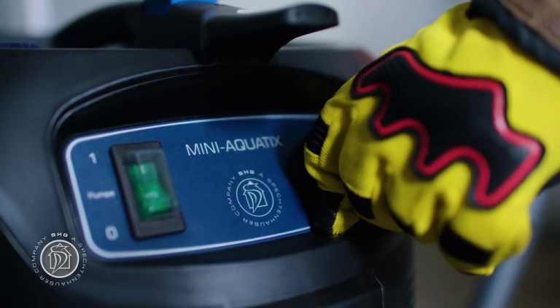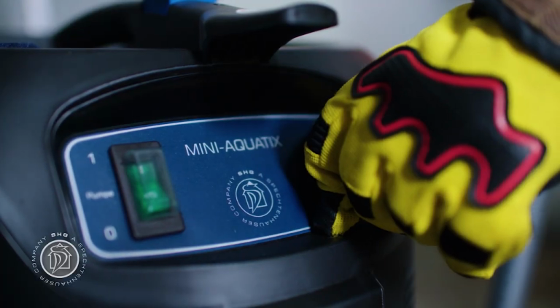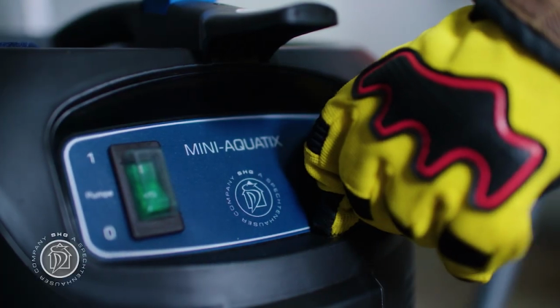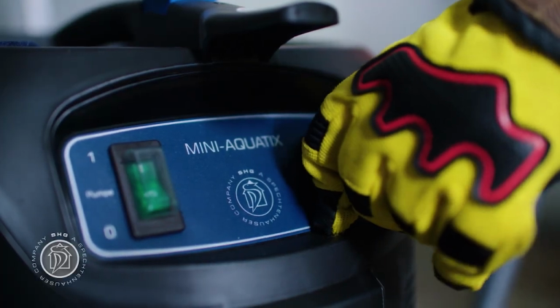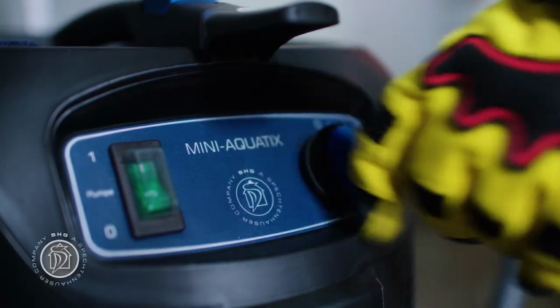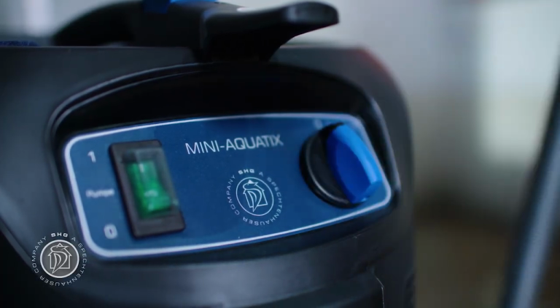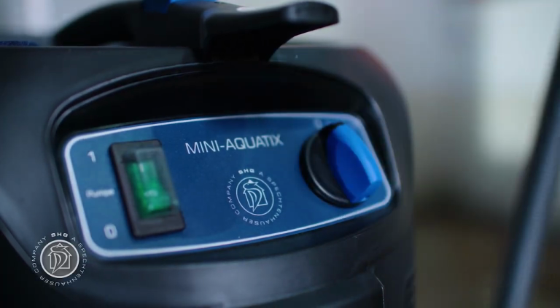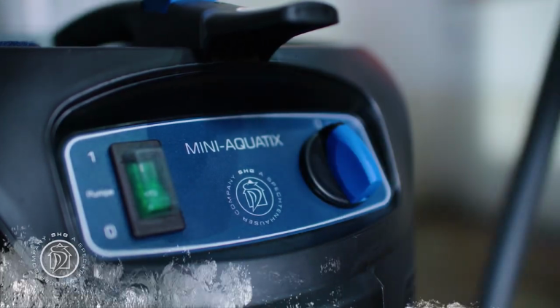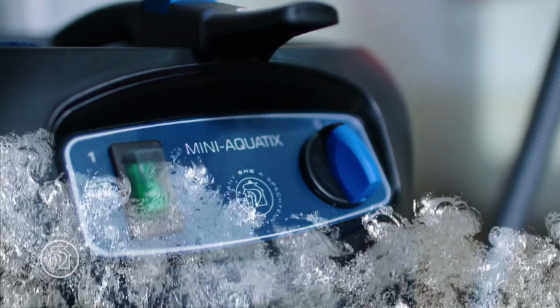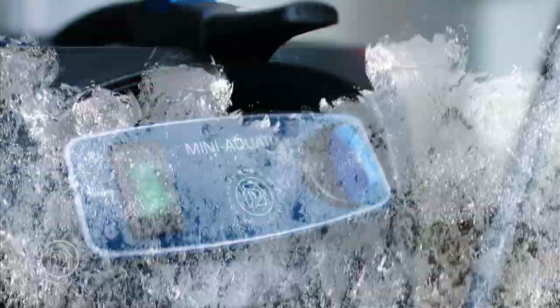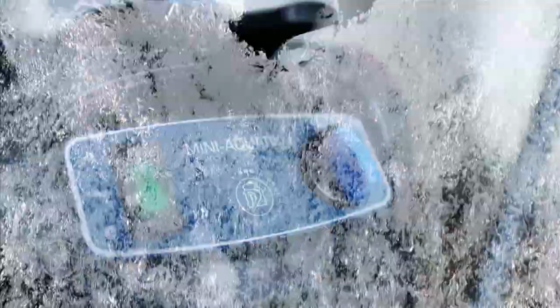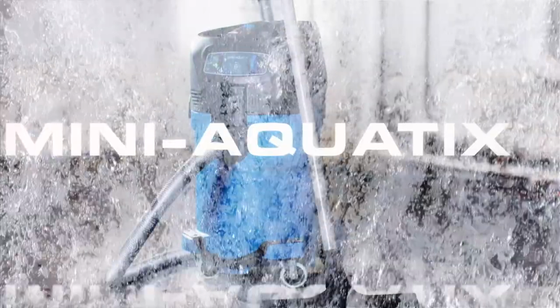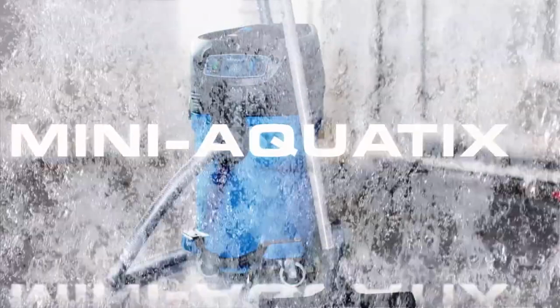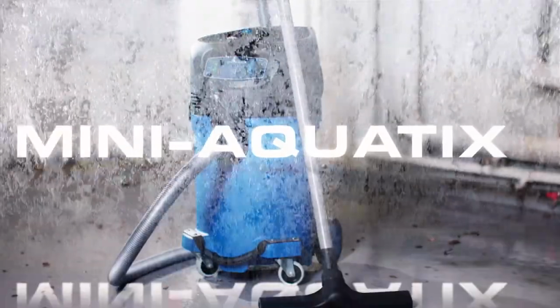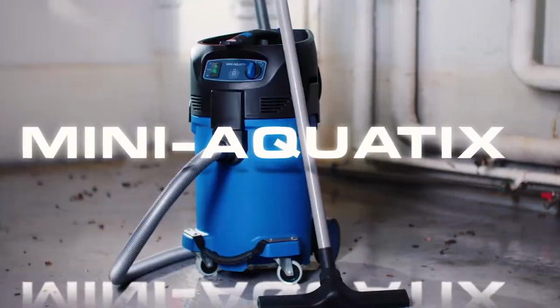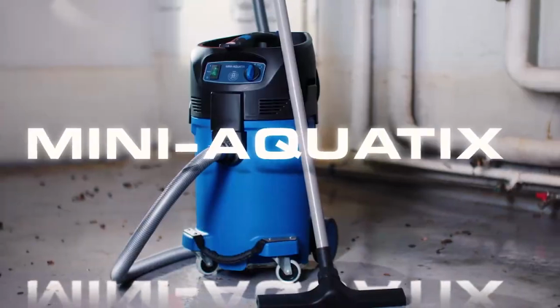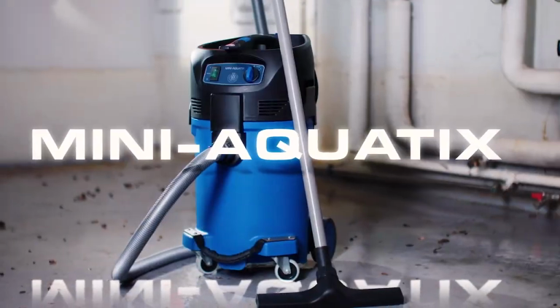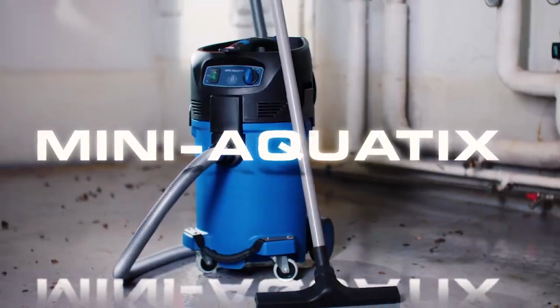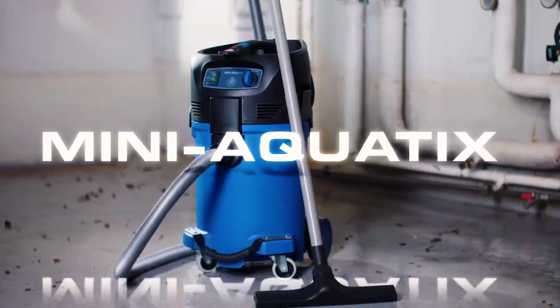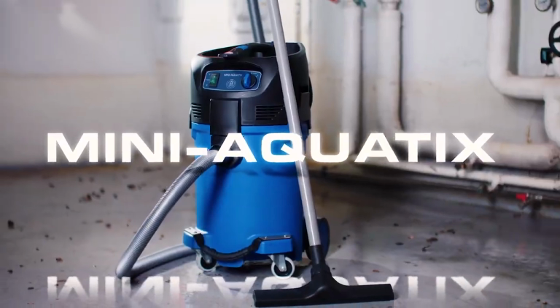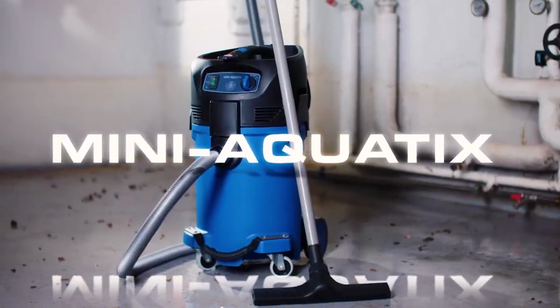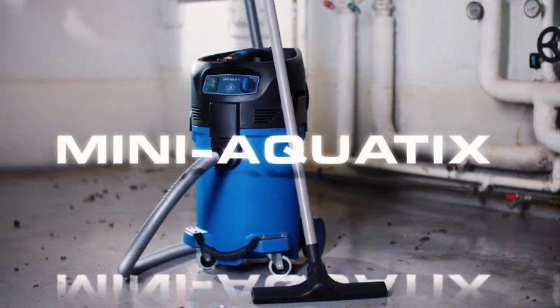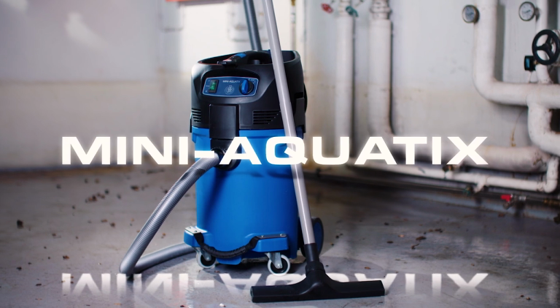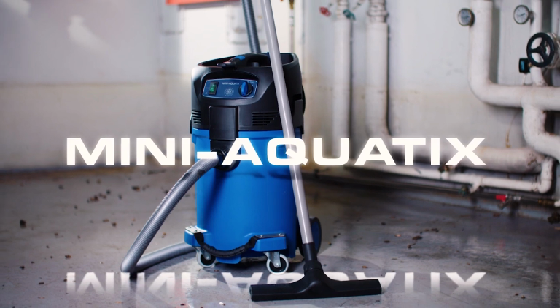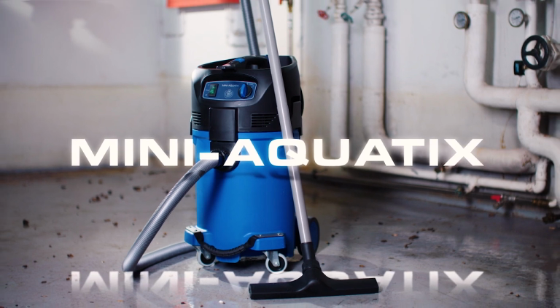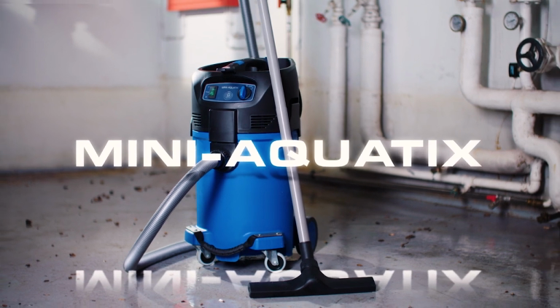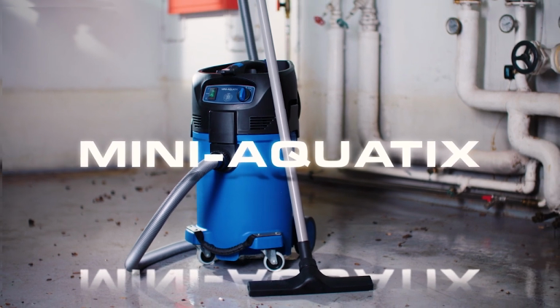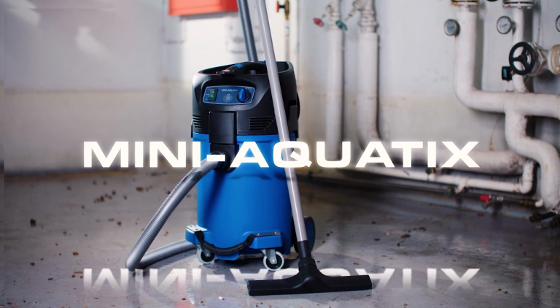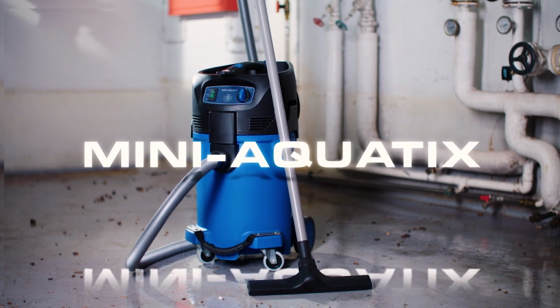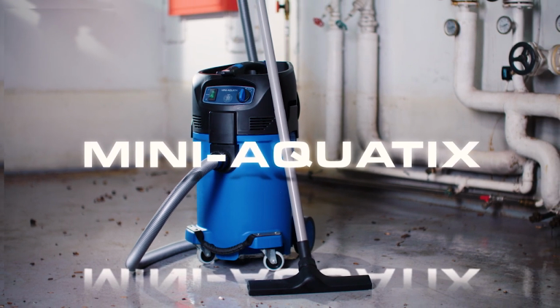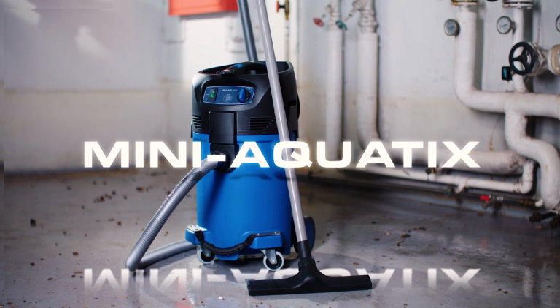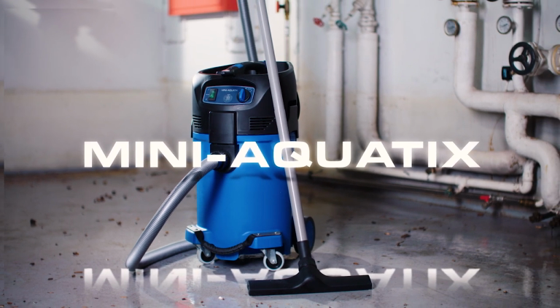Find out for yourself just how great Mini can be. The Mini-Aquatics from Spechtenhauser.